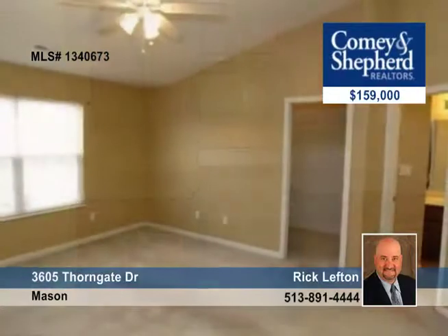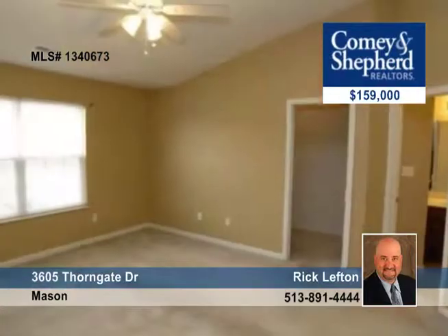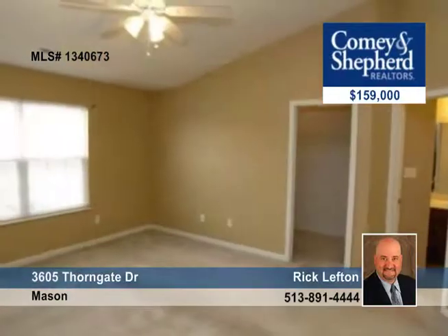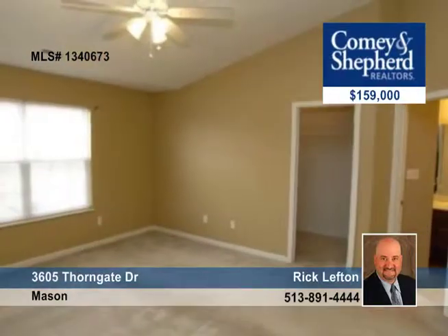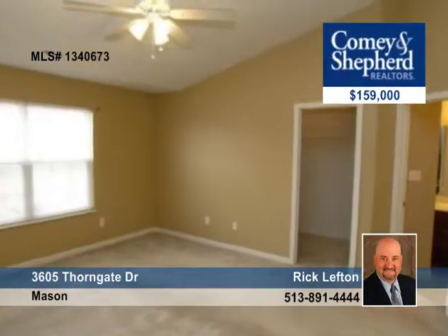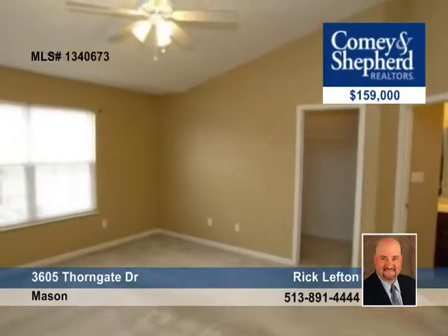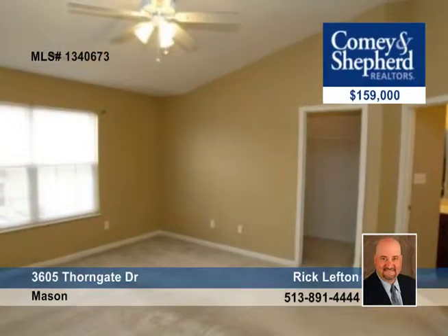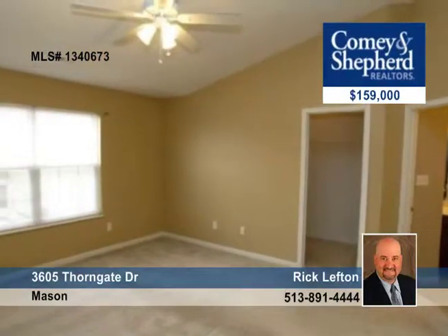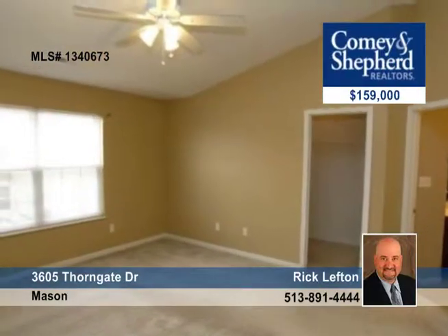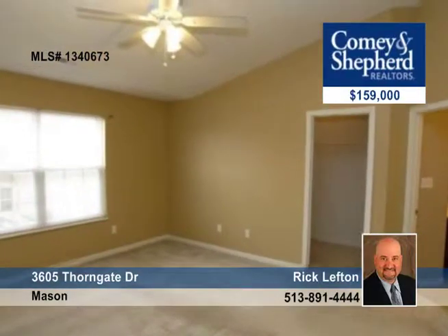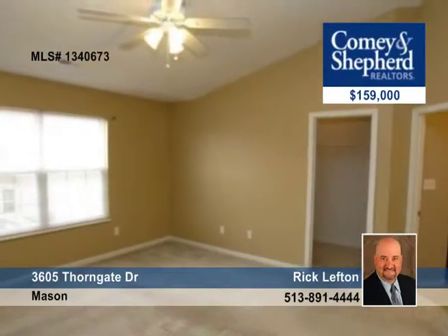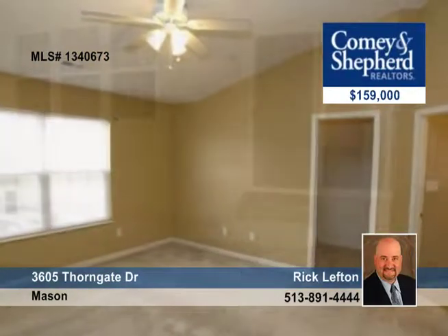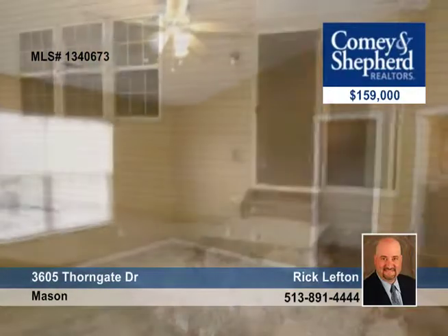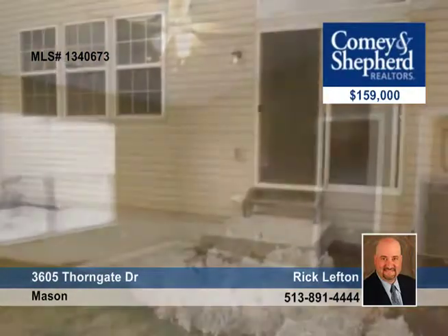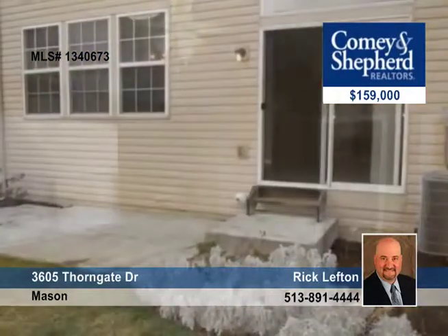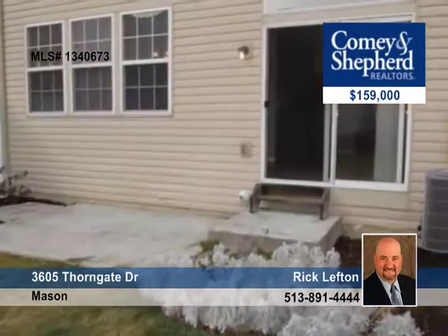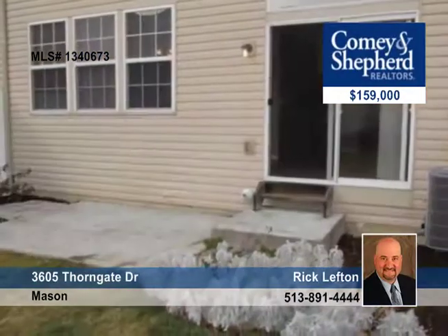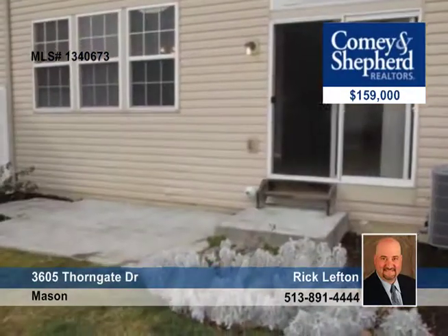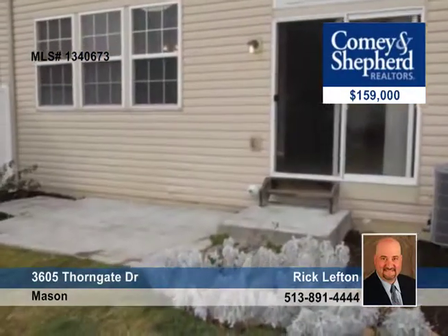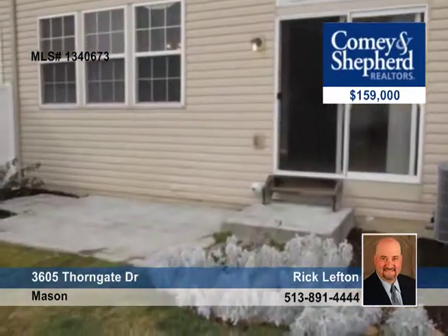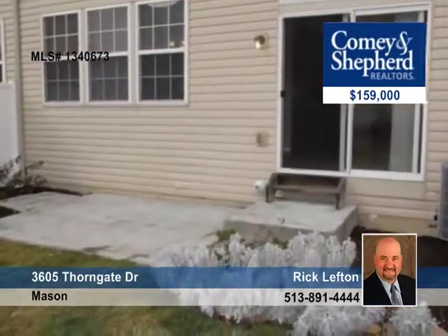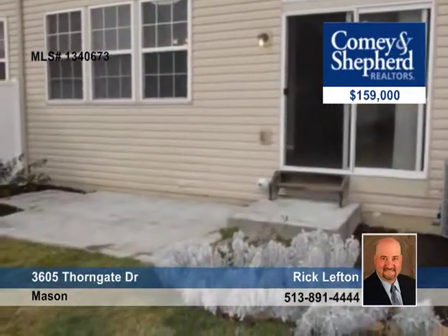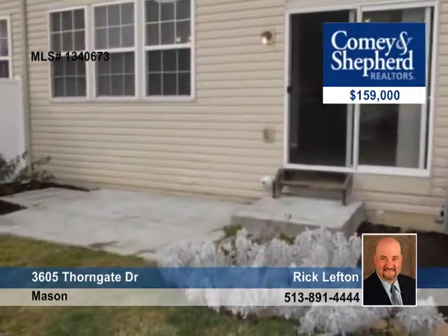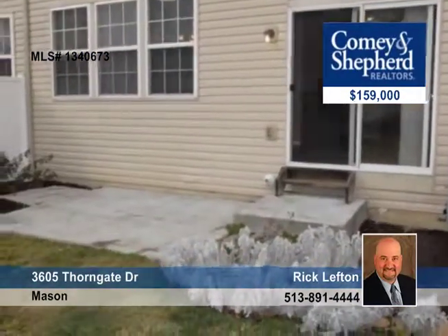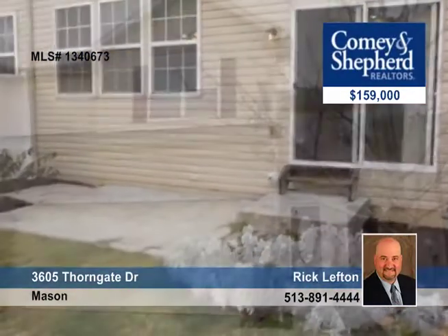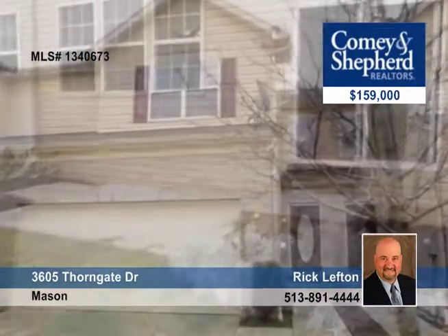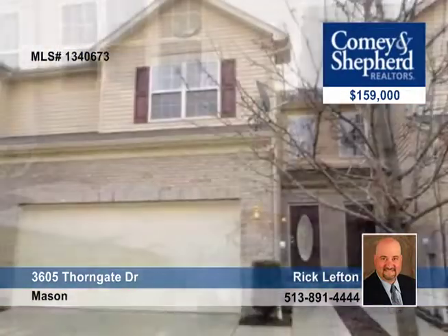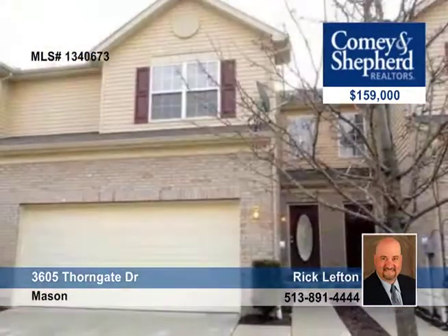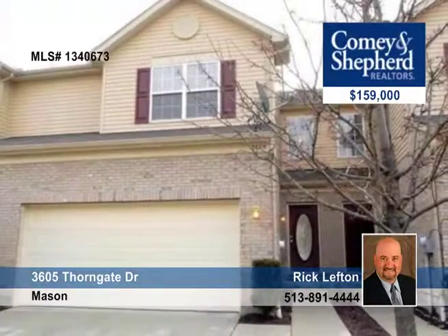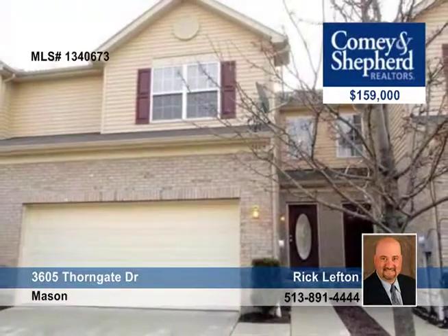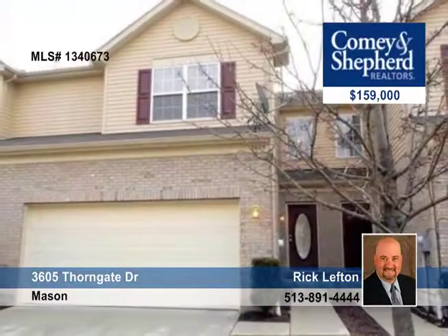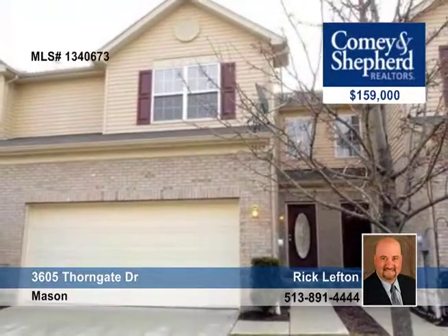This home is bright and fresh, and there's immediate occupancy available. Talk to Rick for more details and a tour.